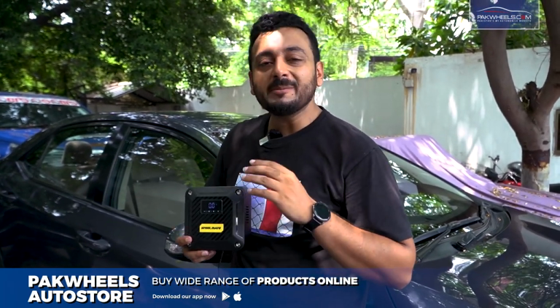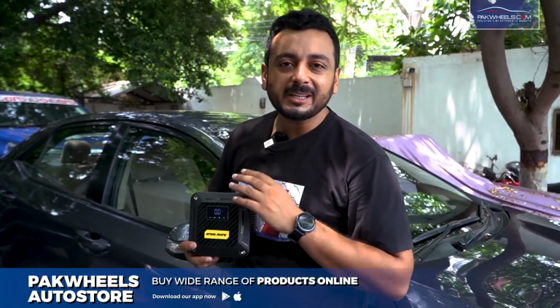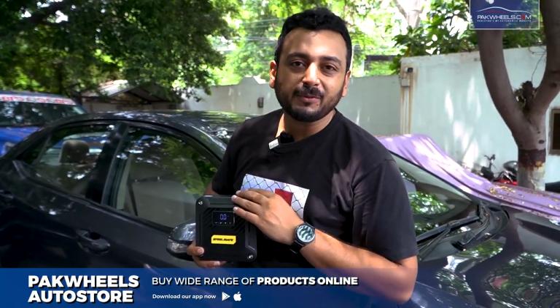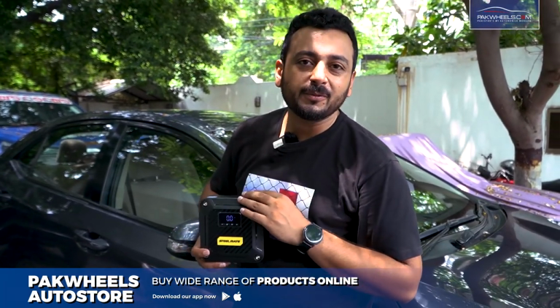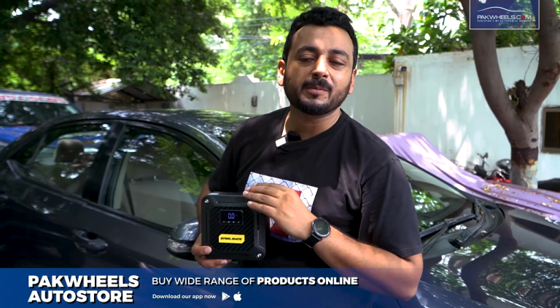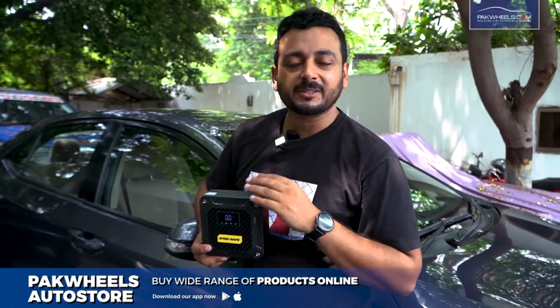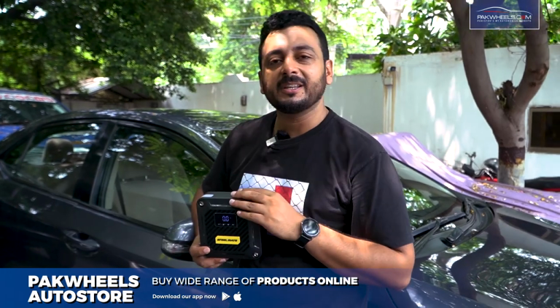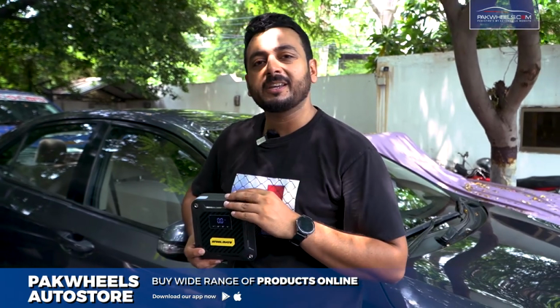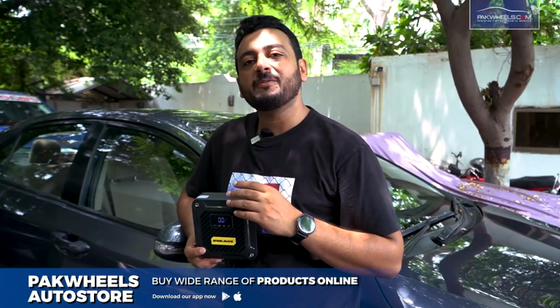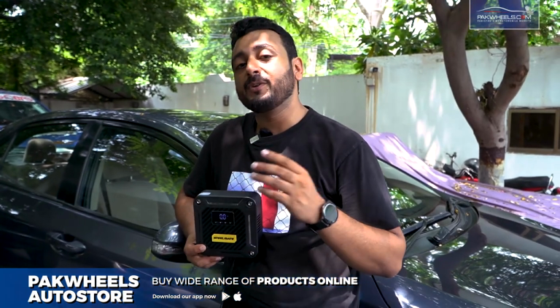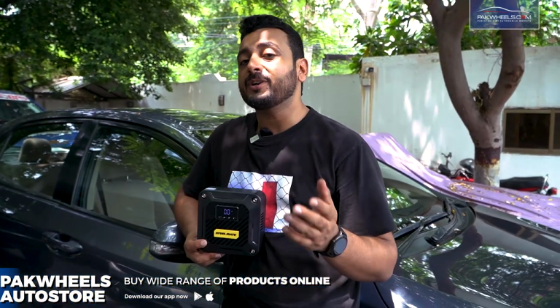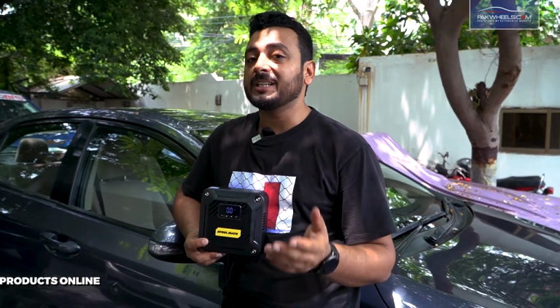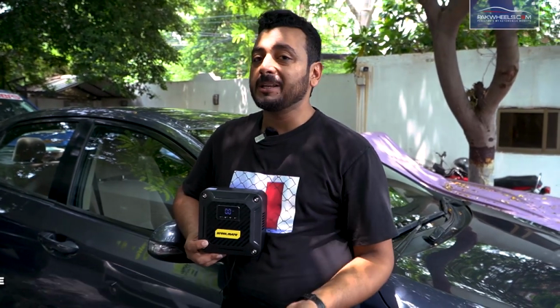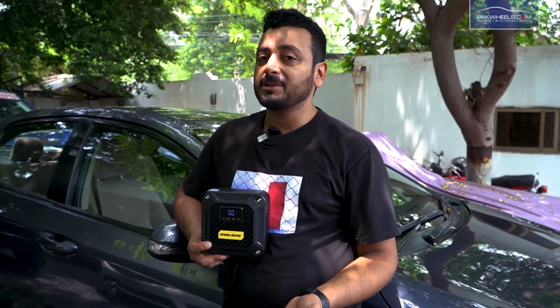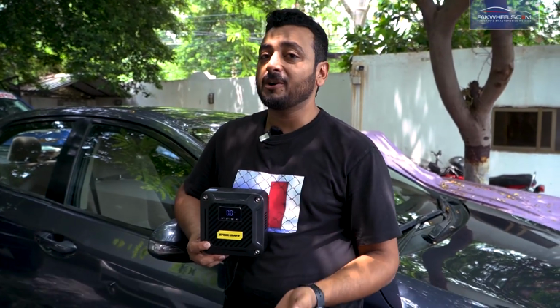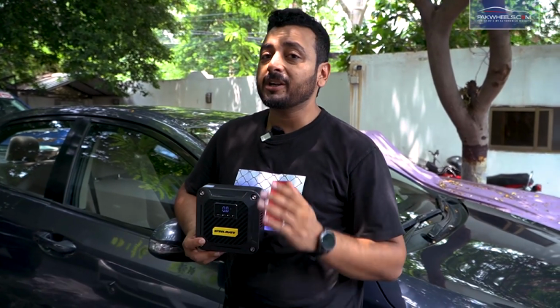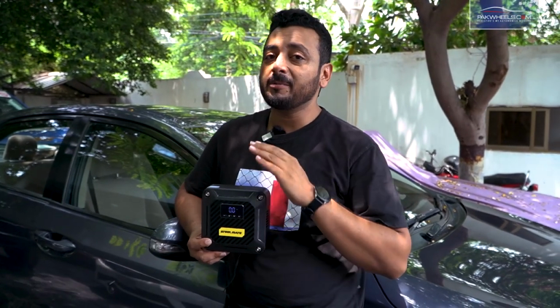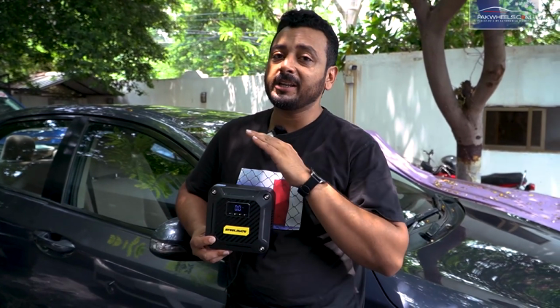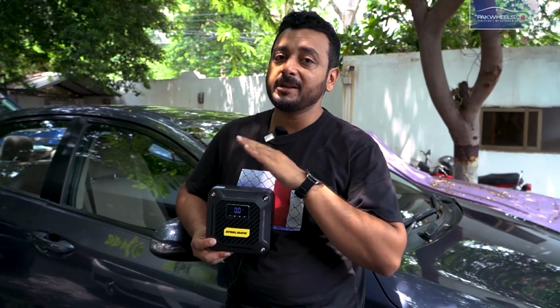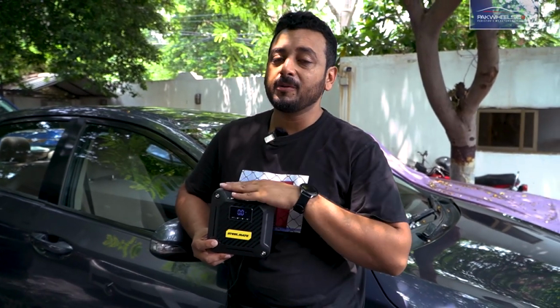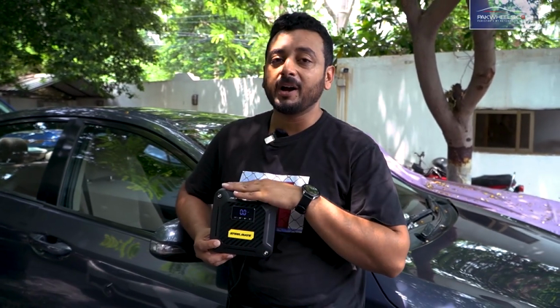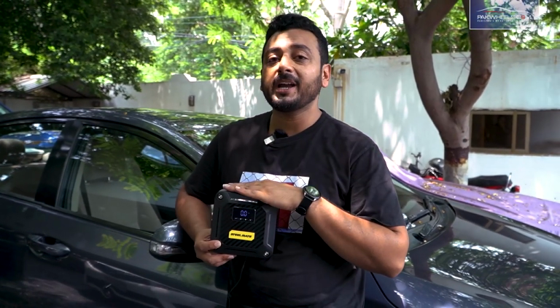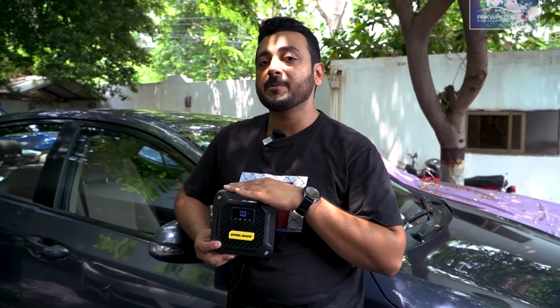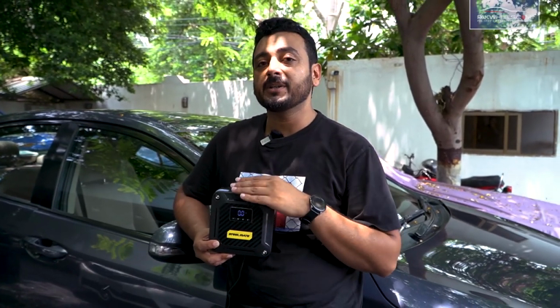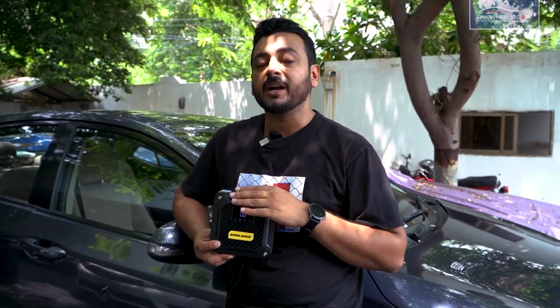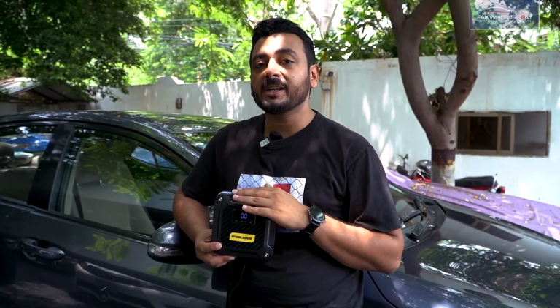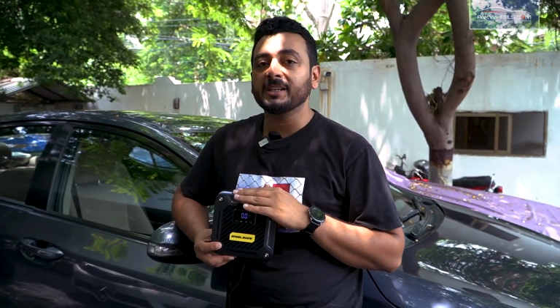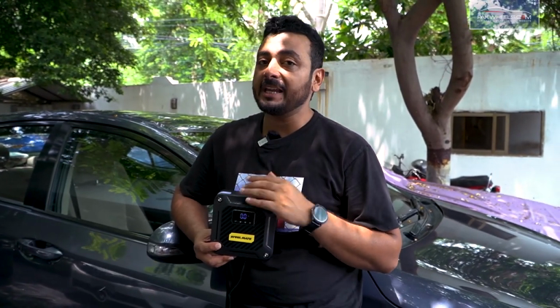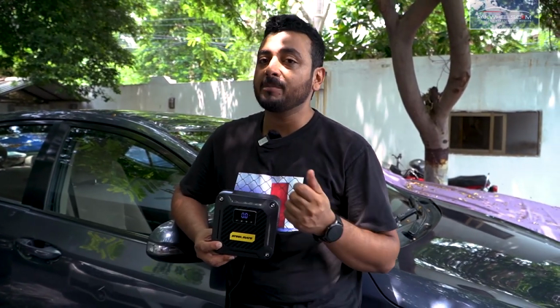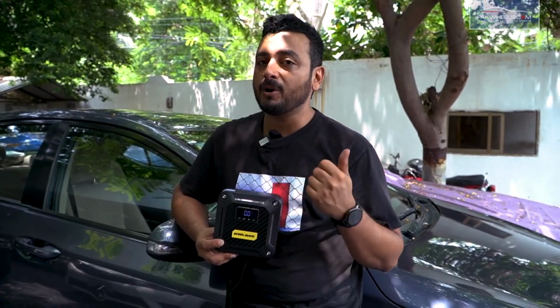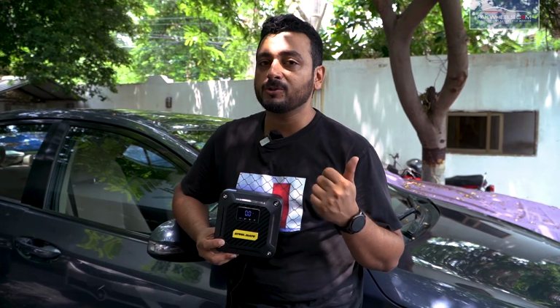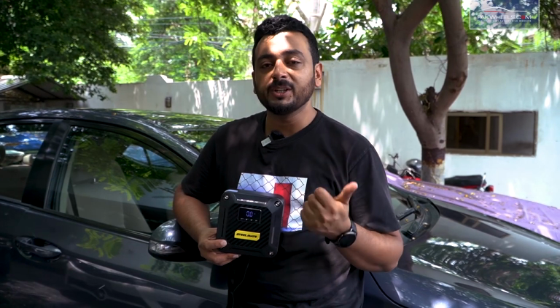For Stealmate's T5 compressor, go to the link below the video, and you can order it from the comfort of your home. It is a unique and portable device you can carry in your car.